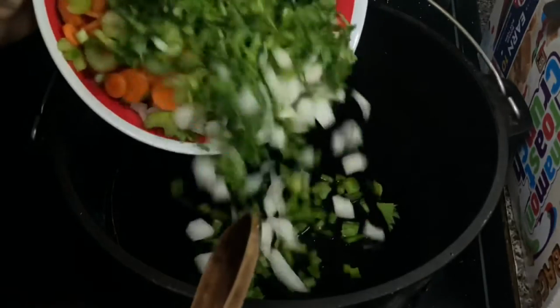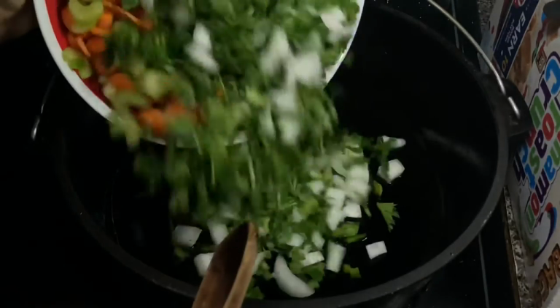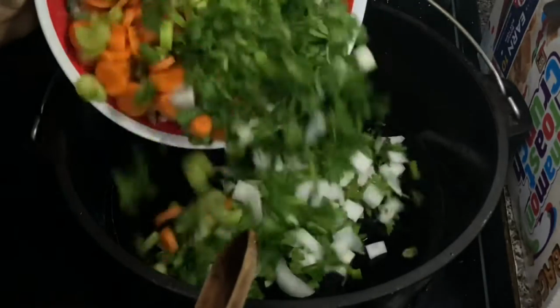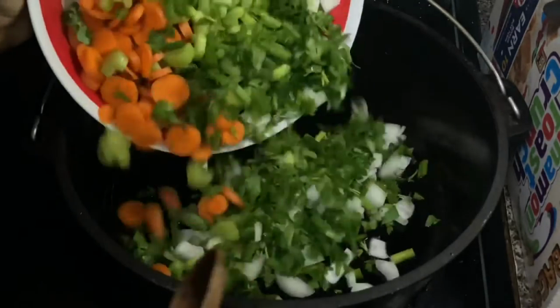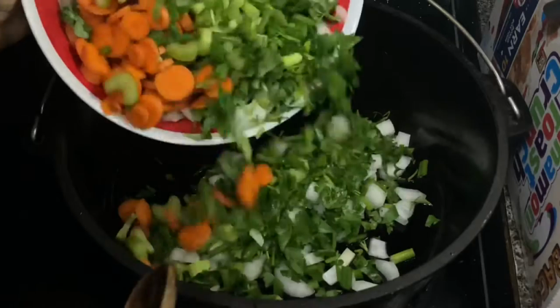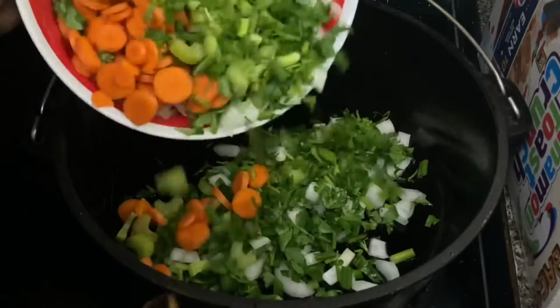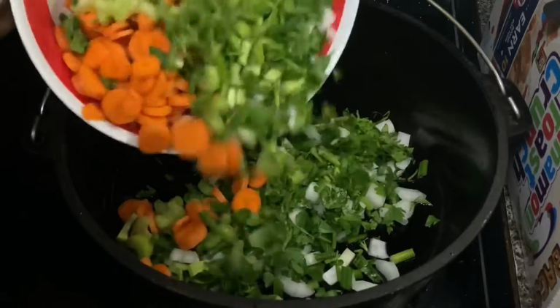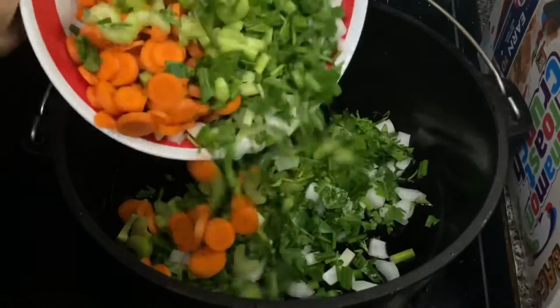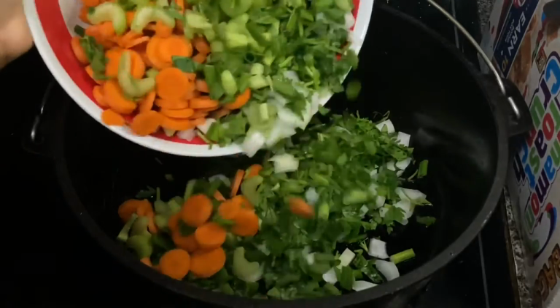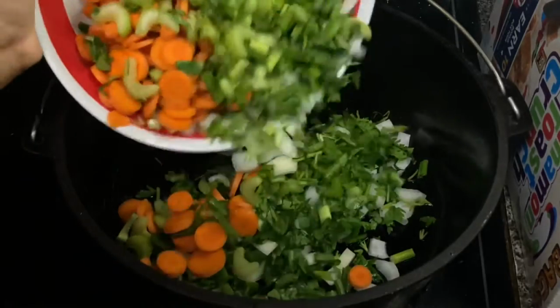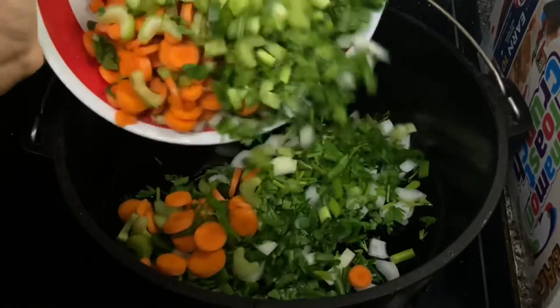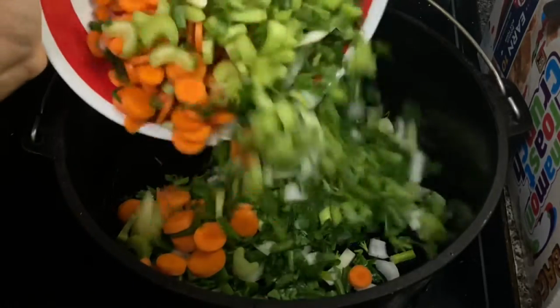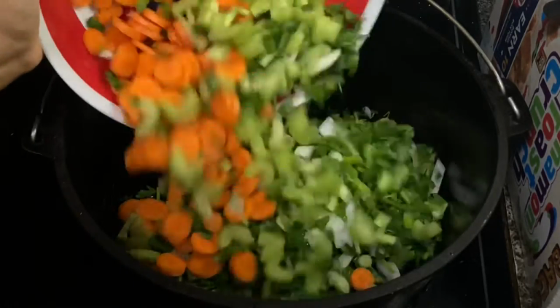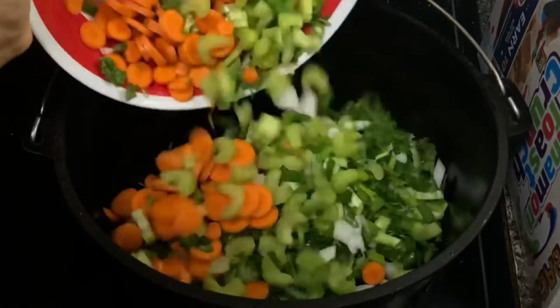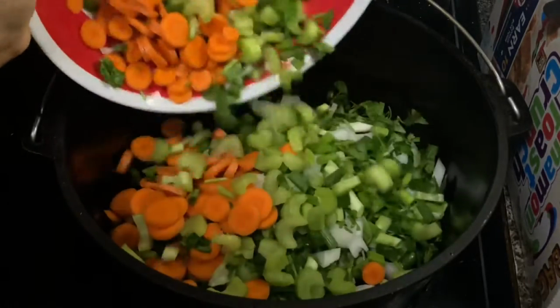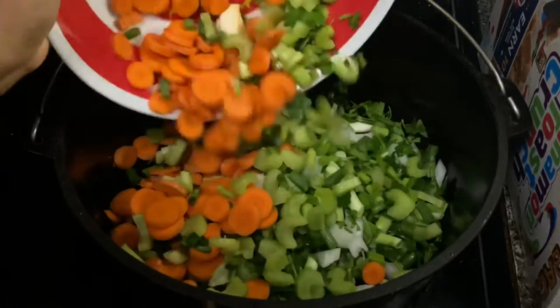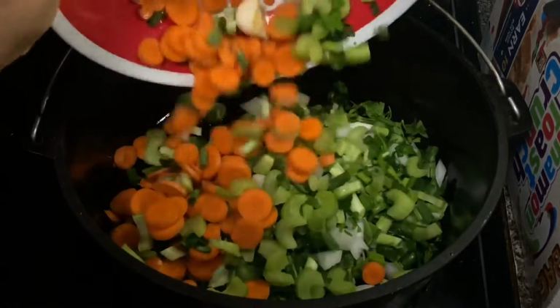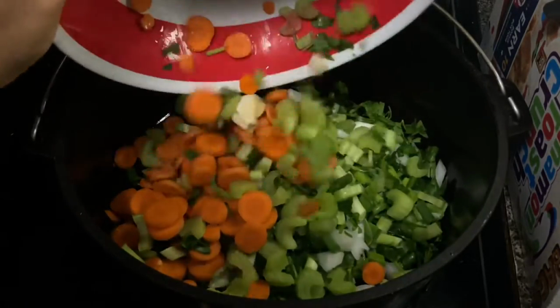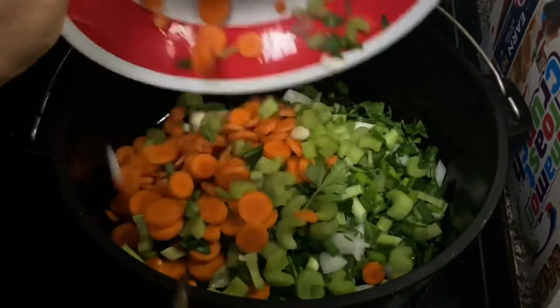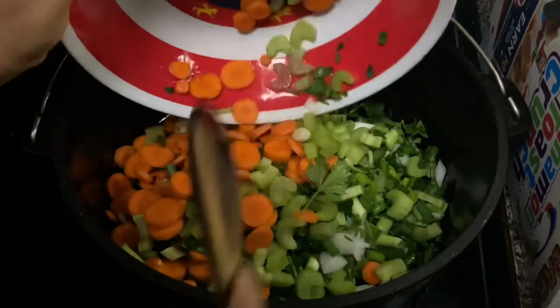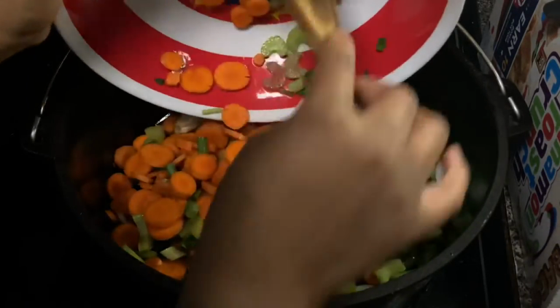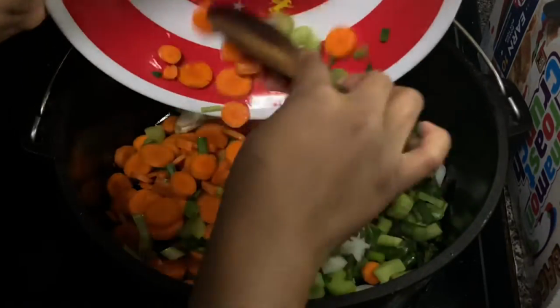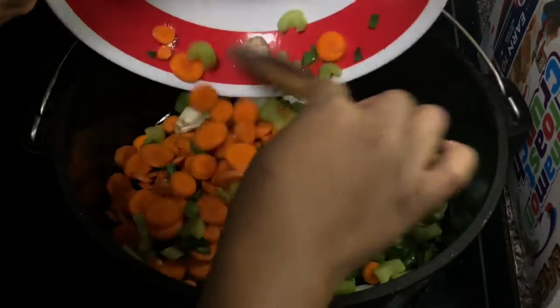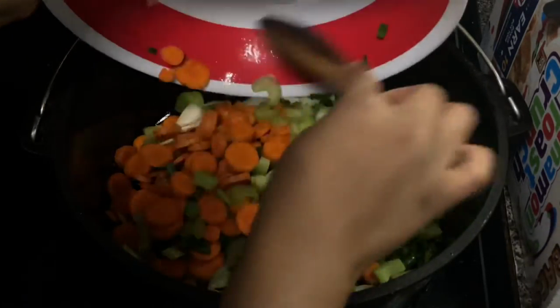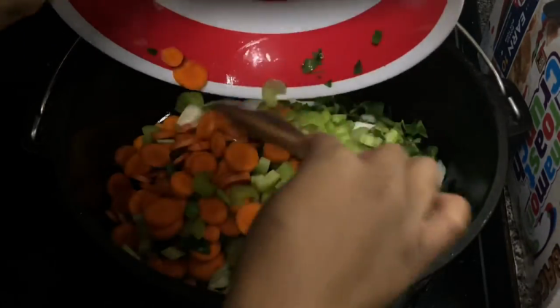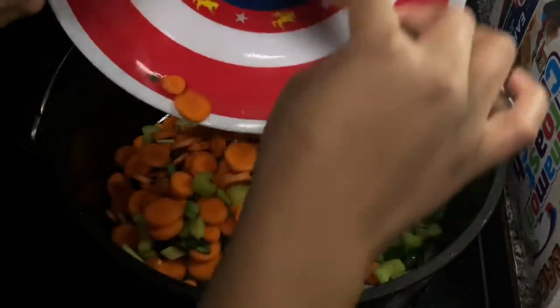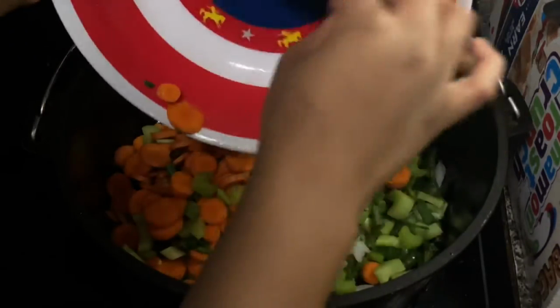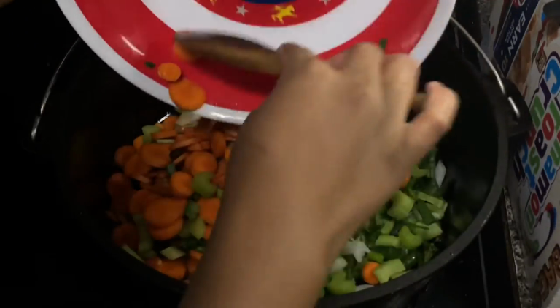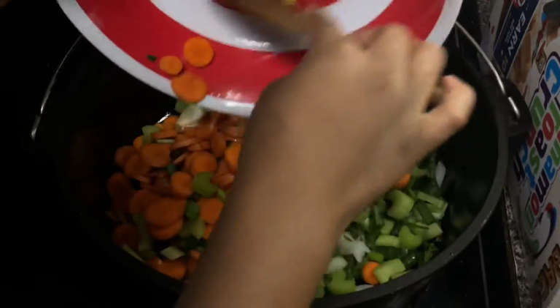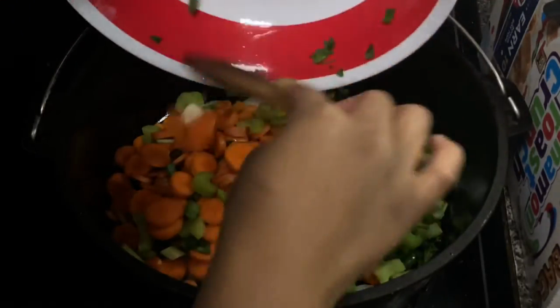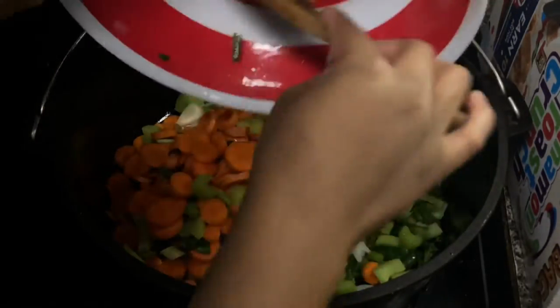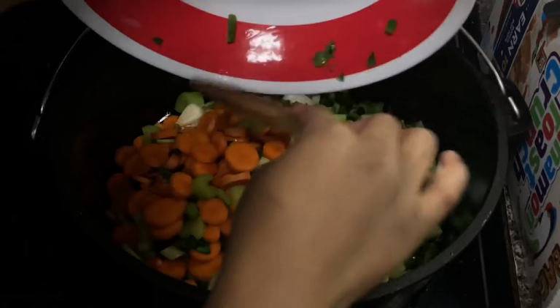And now it's time for me to cook the vegetables down so they can soften up some before I construct the whole pie.